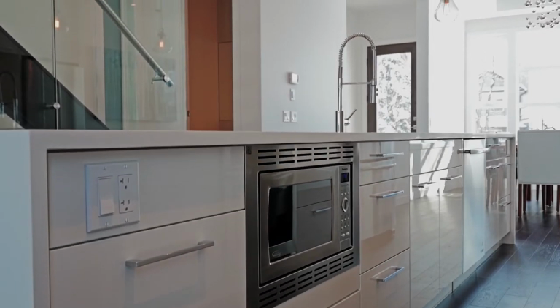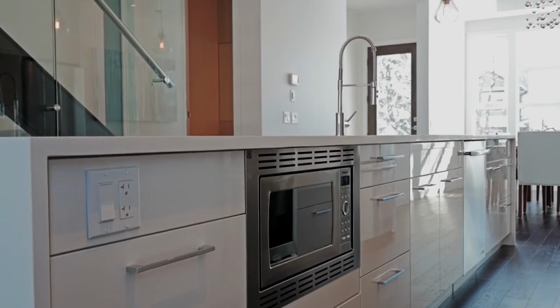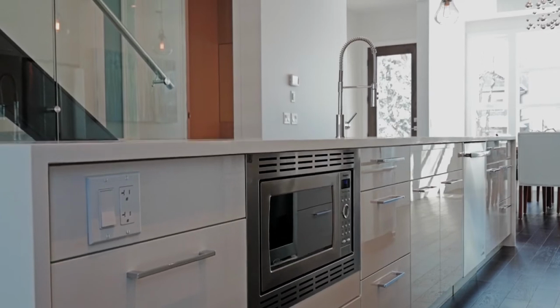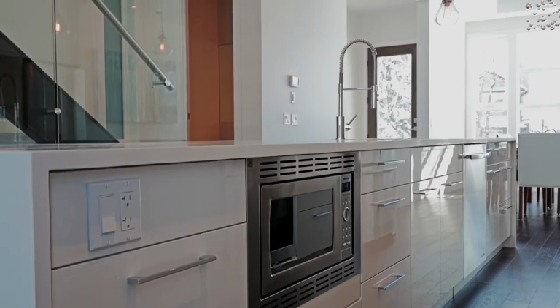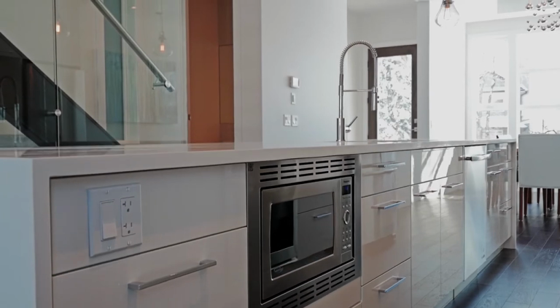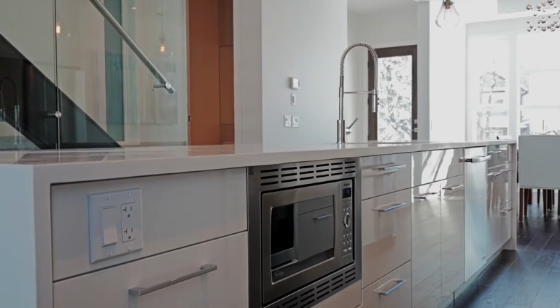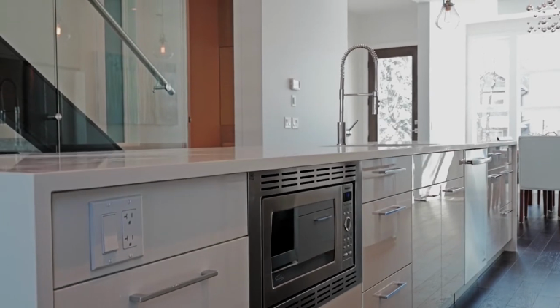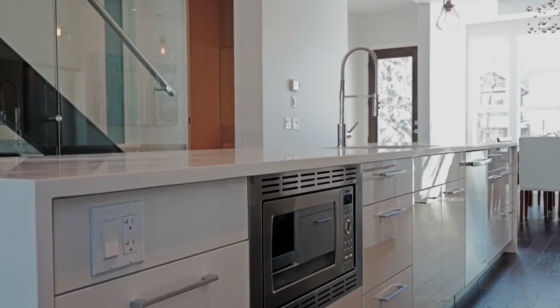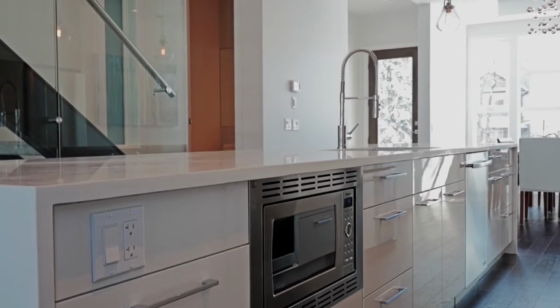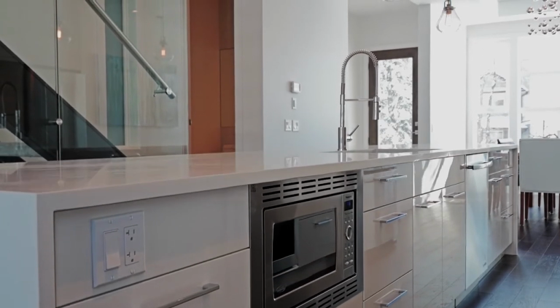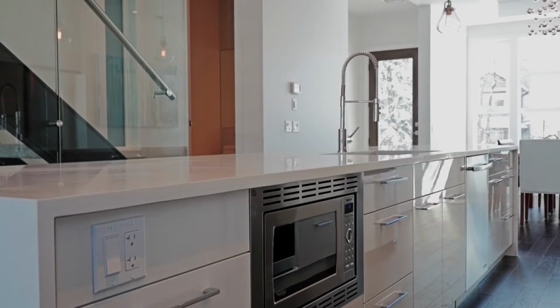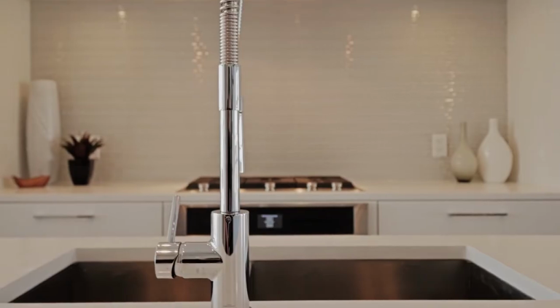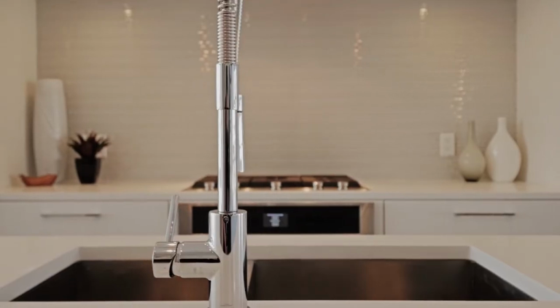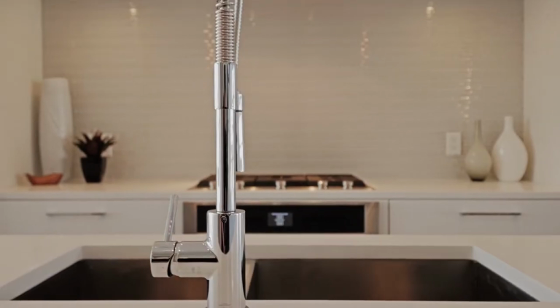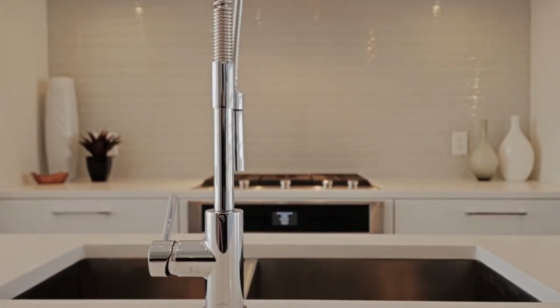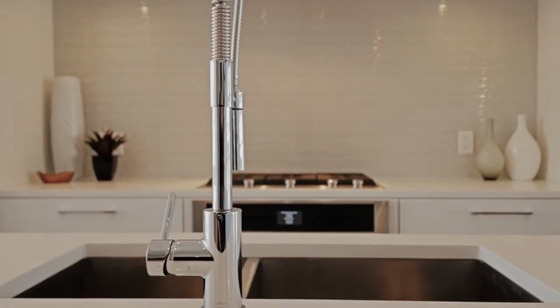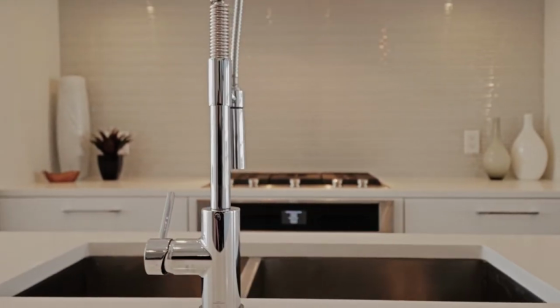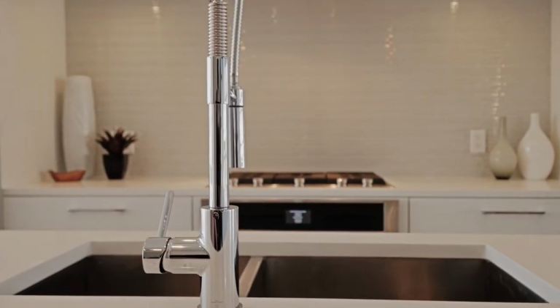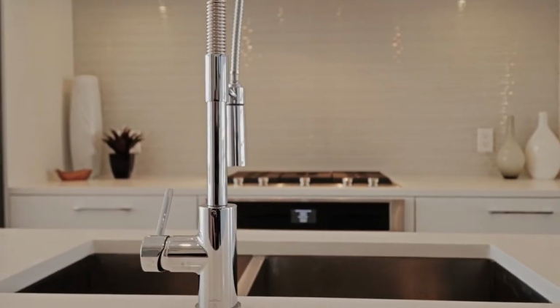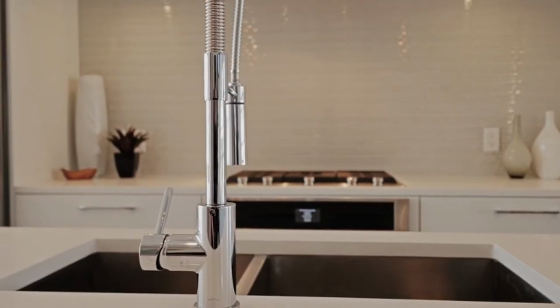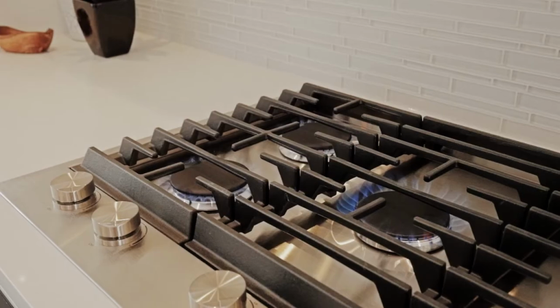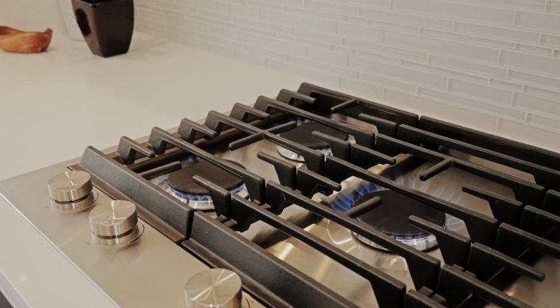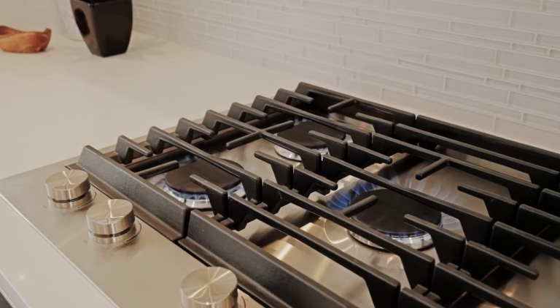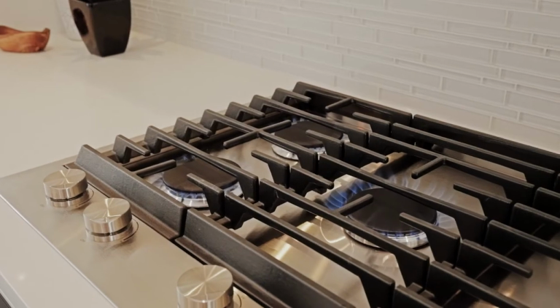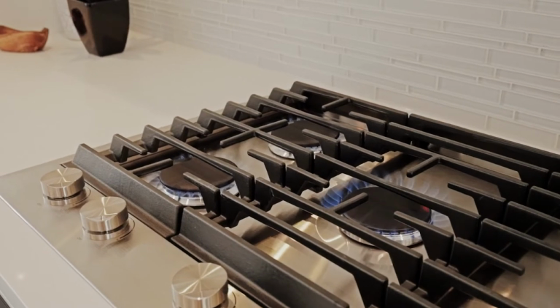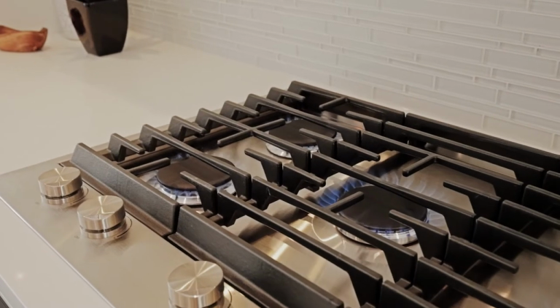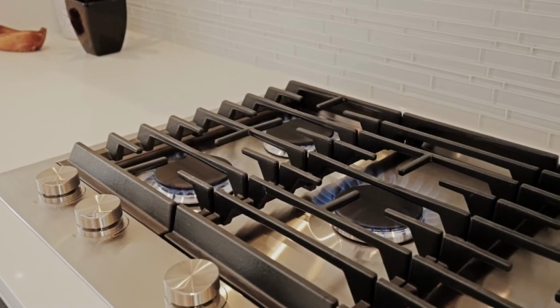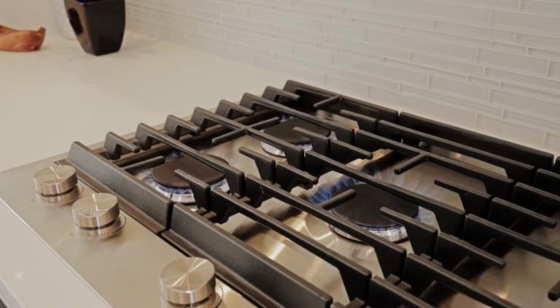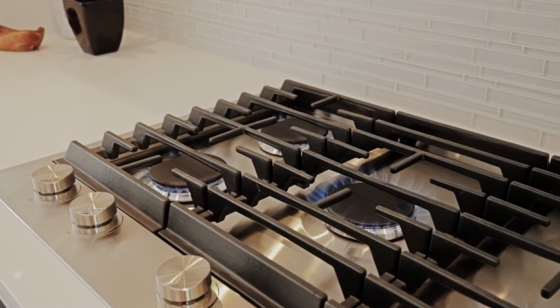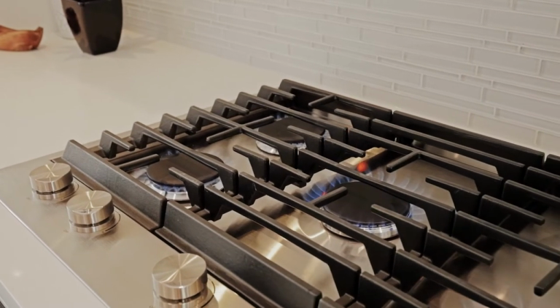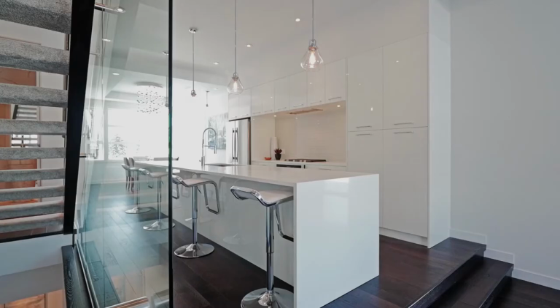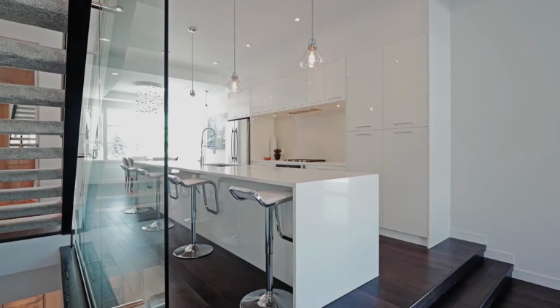No finish has been overlooked with a Blanco chrome faucet, Jenn-Air gas cooktop and dishwasher.